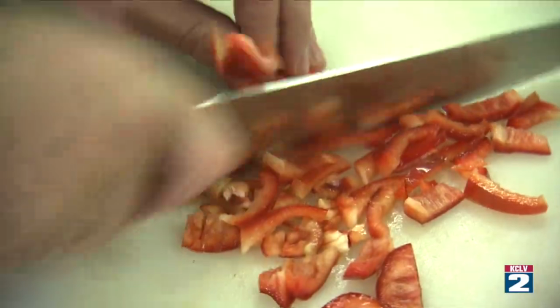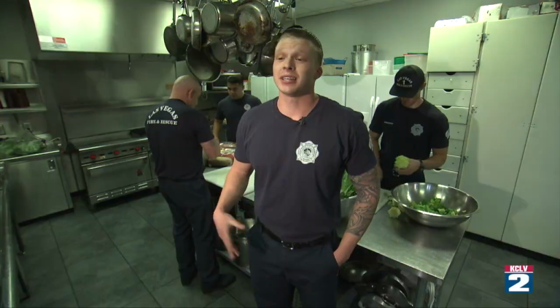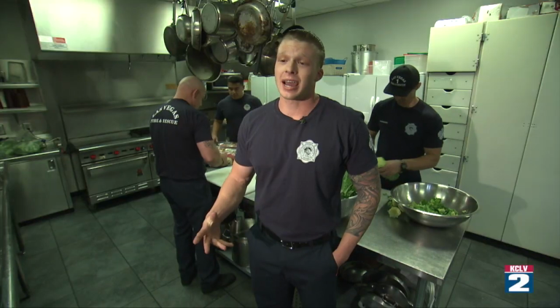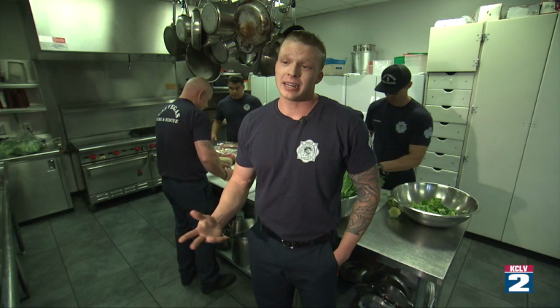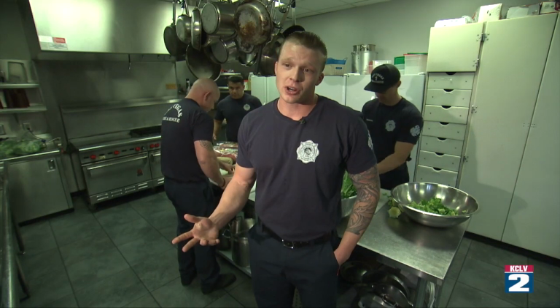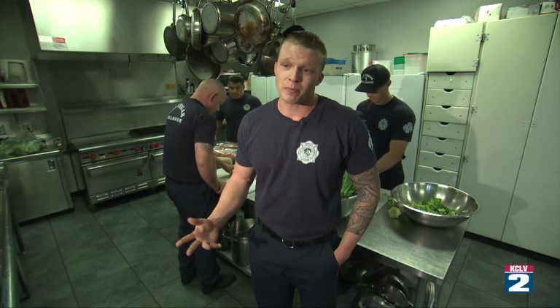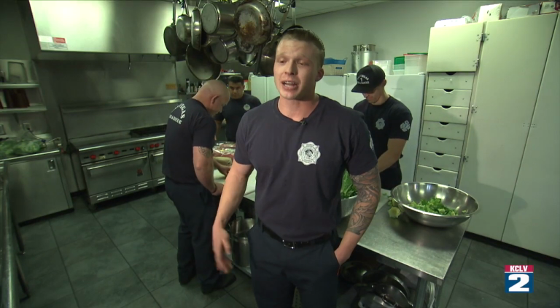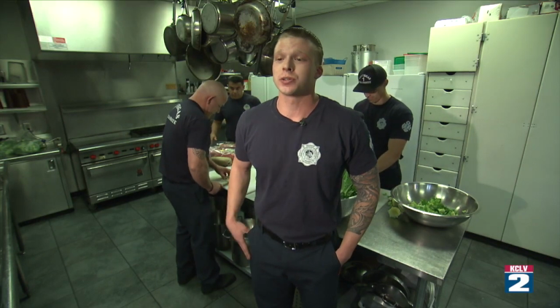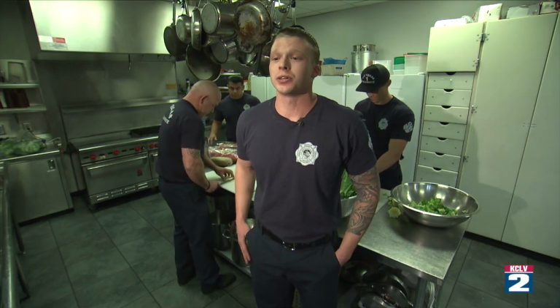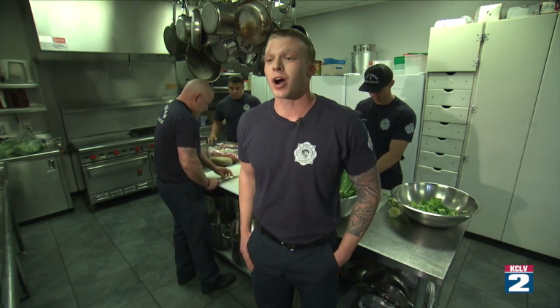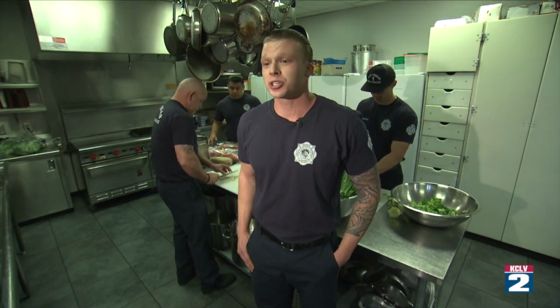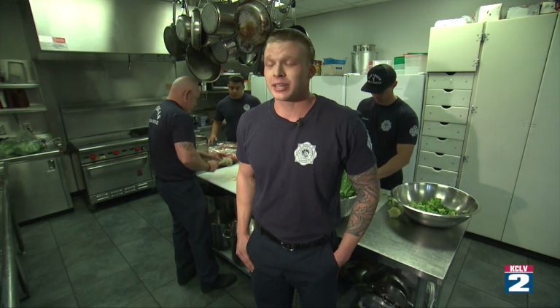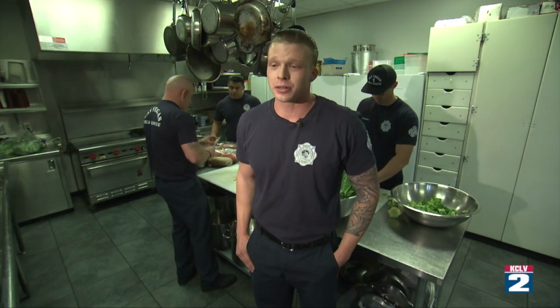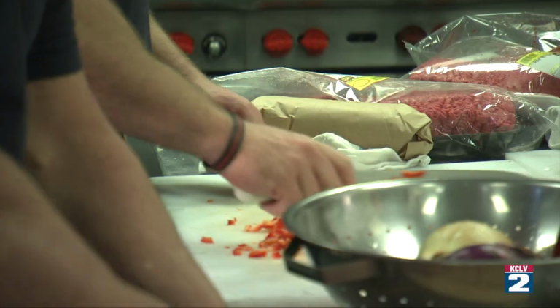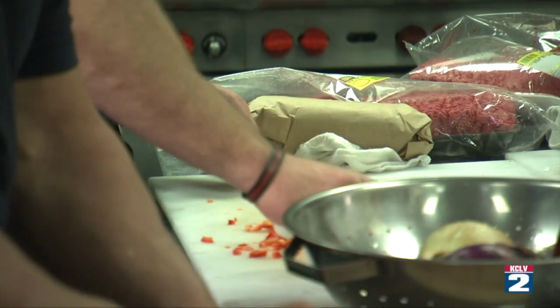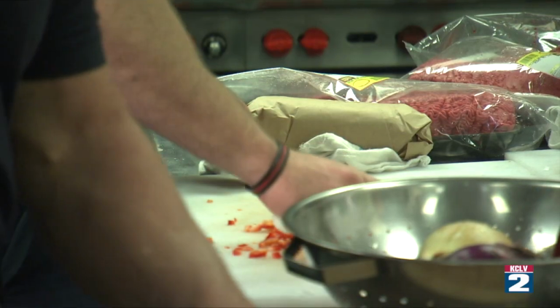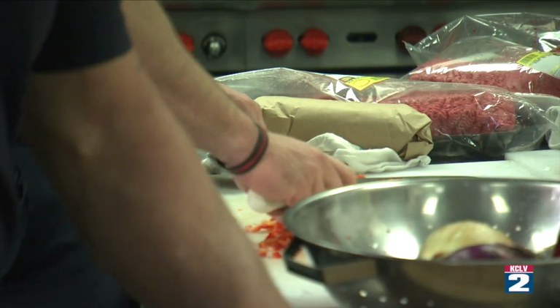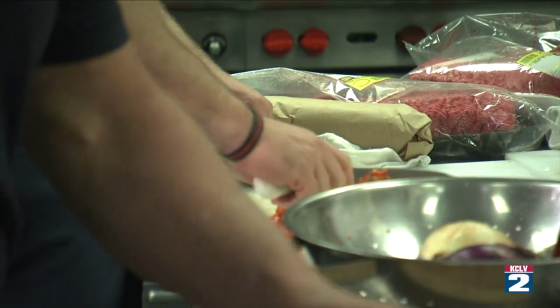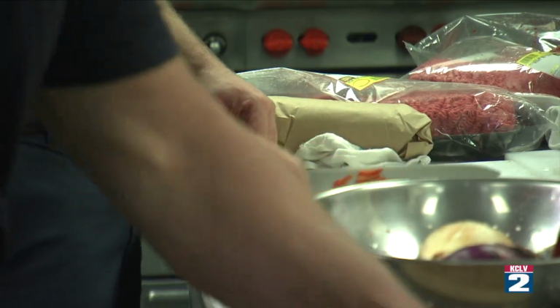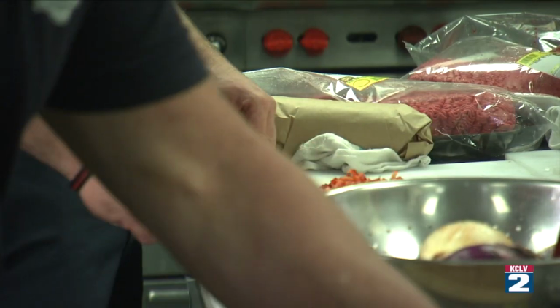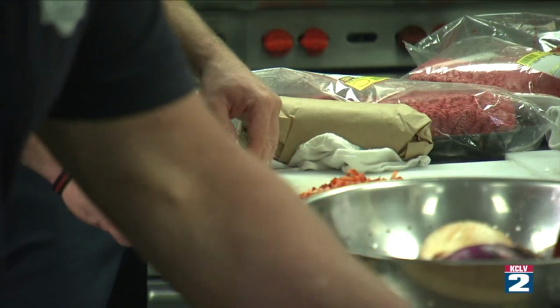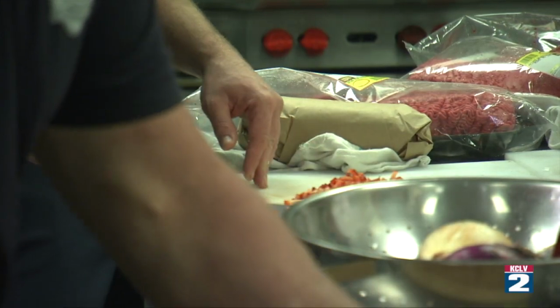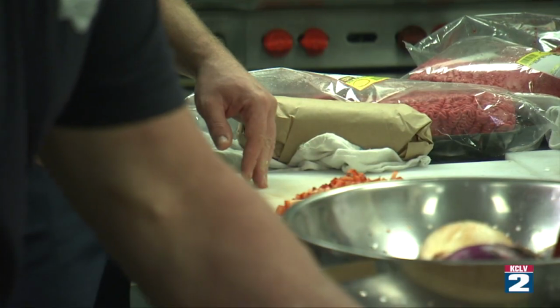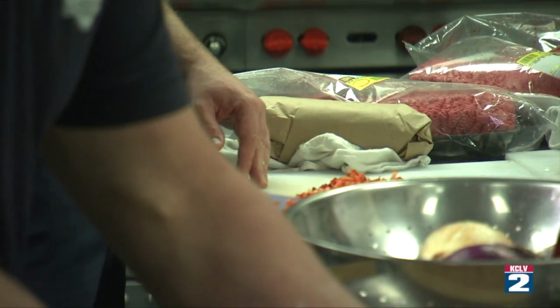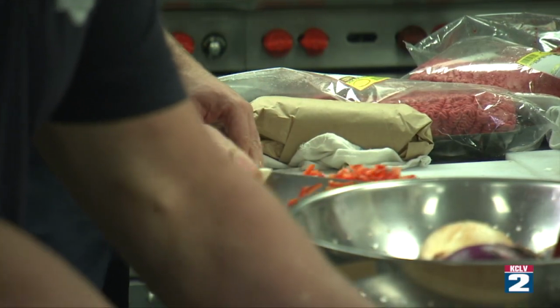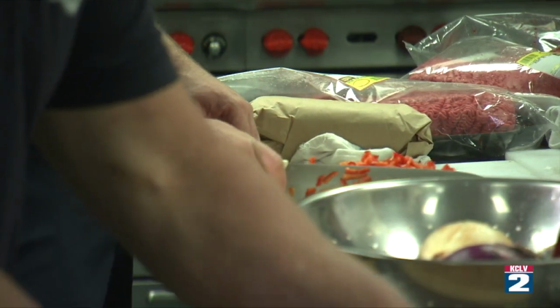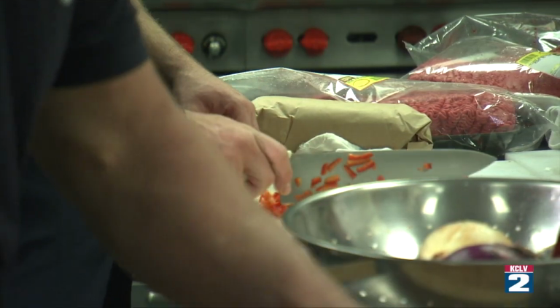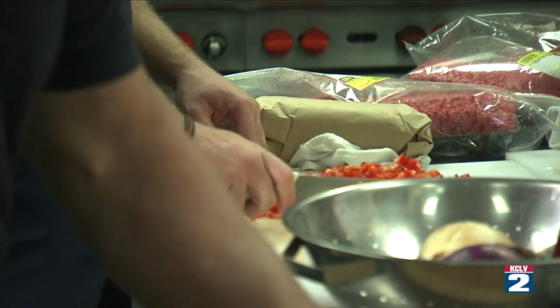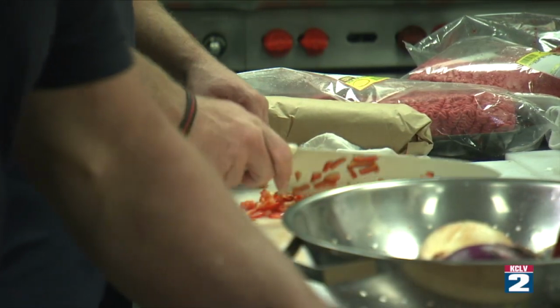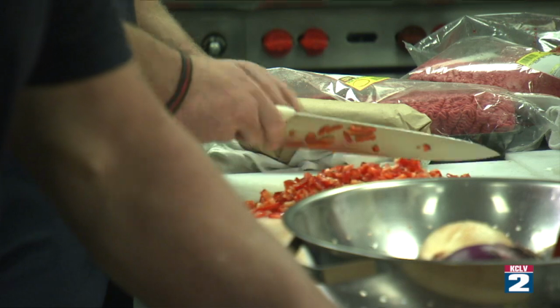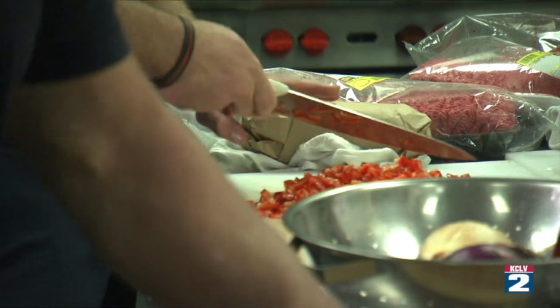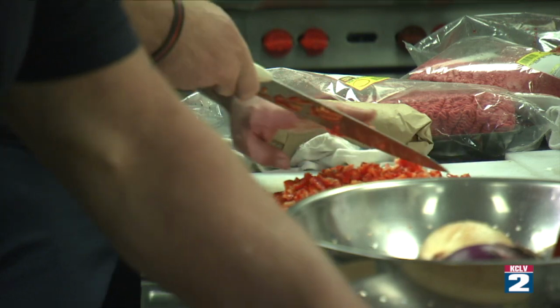Tonight is our bachelor auction dinner. The proceeds go to the Southern Nevada Burn Foundation.